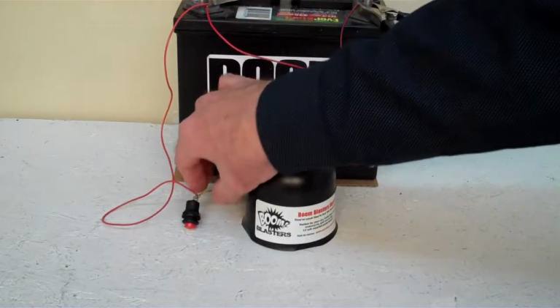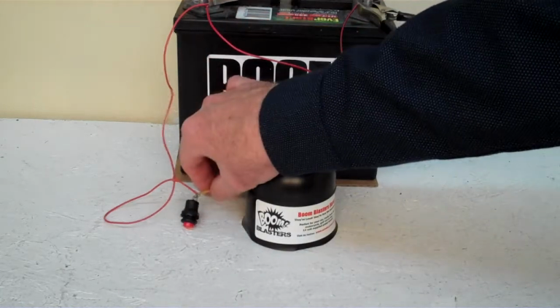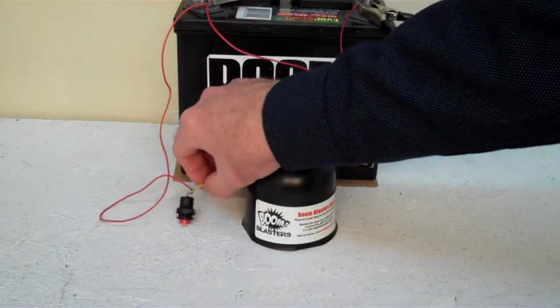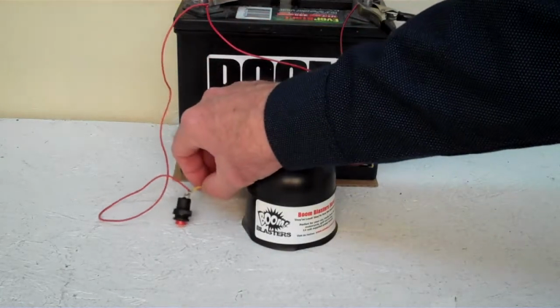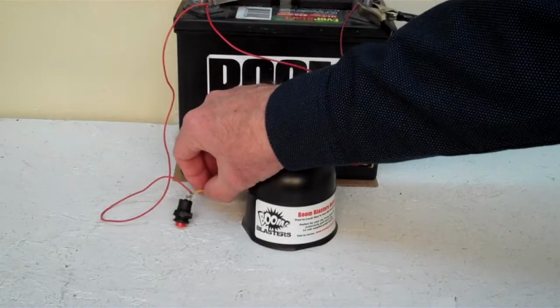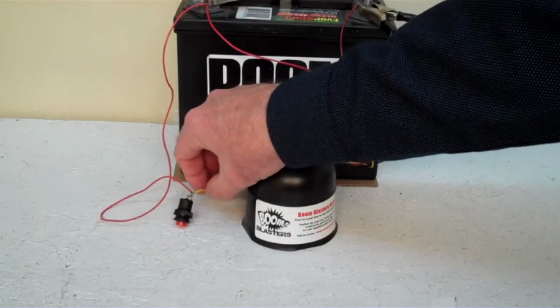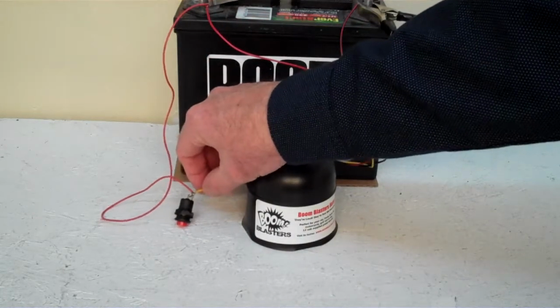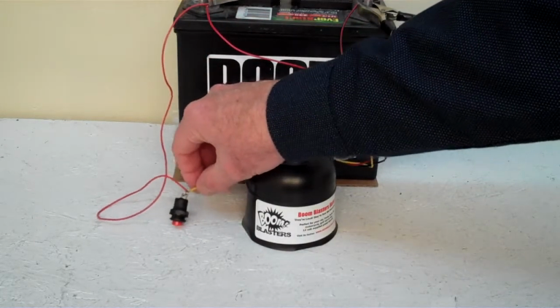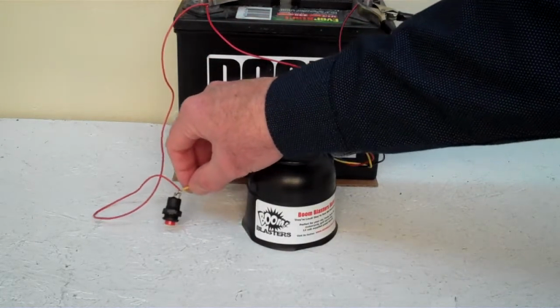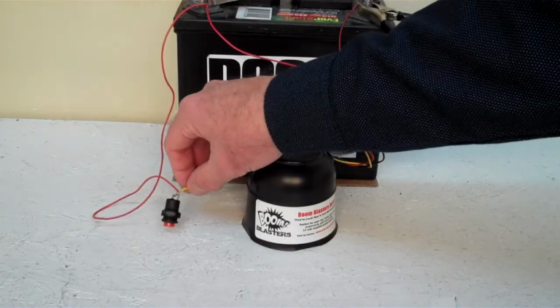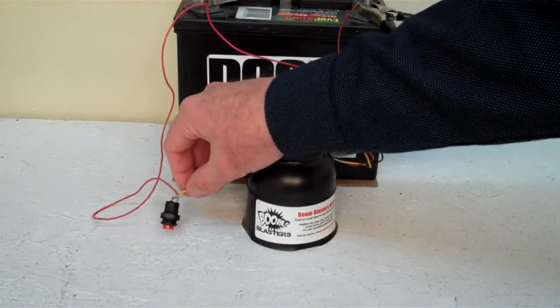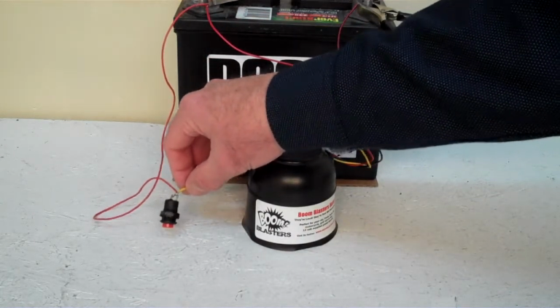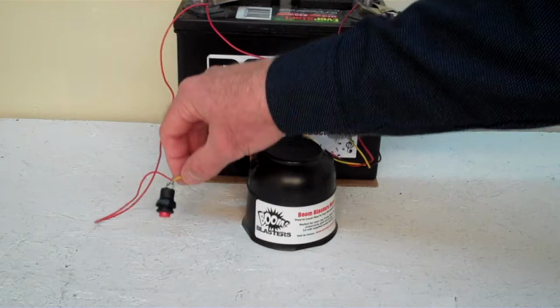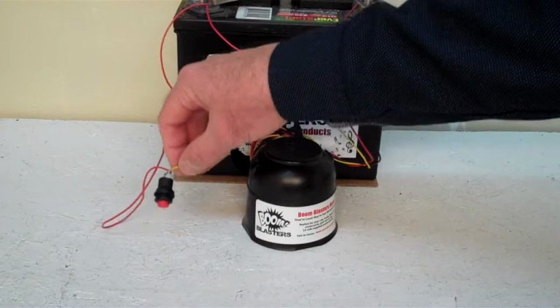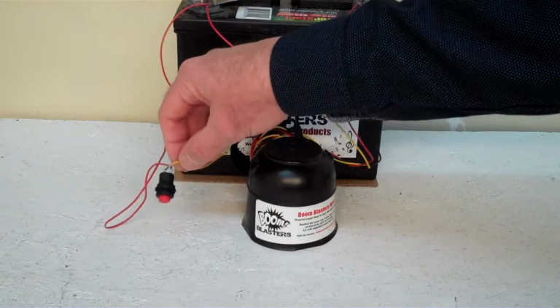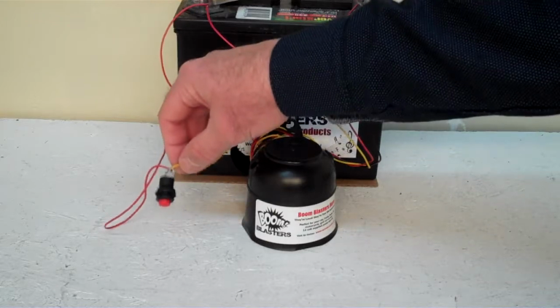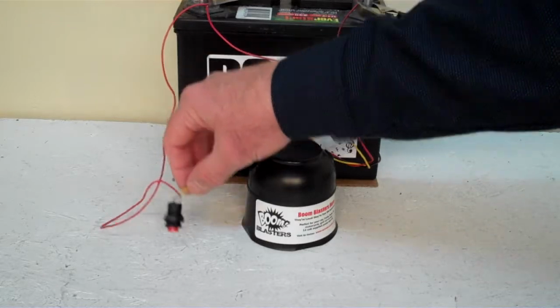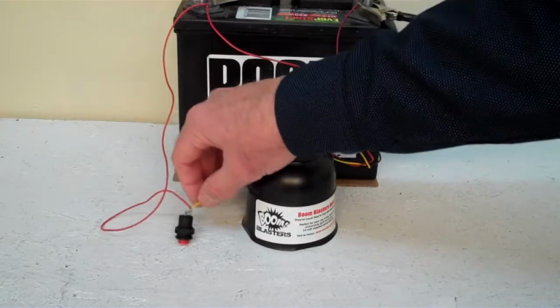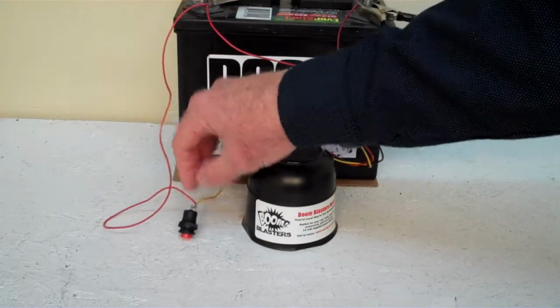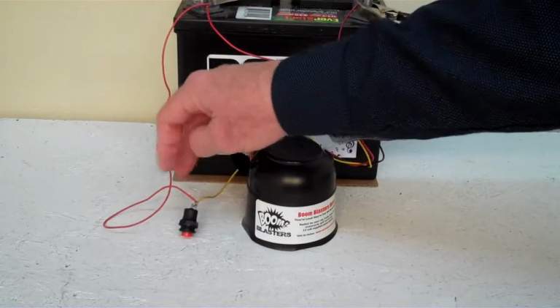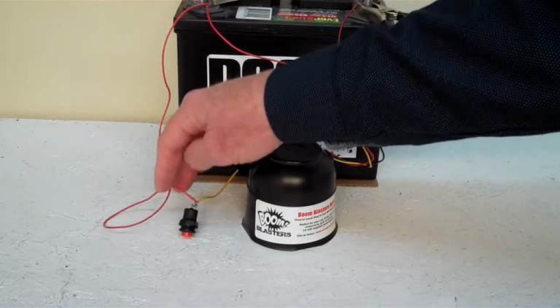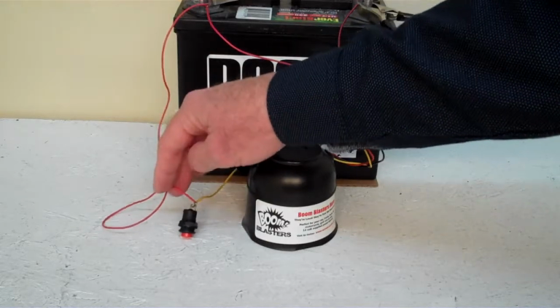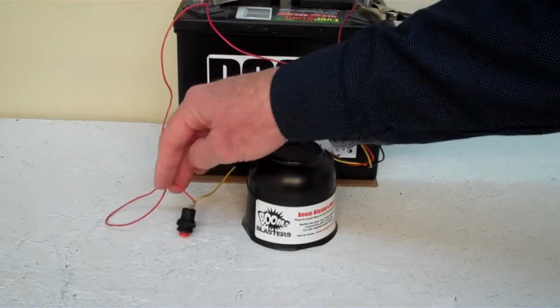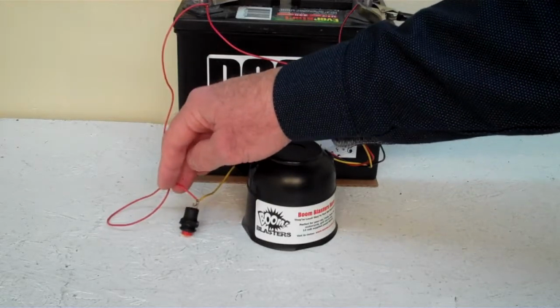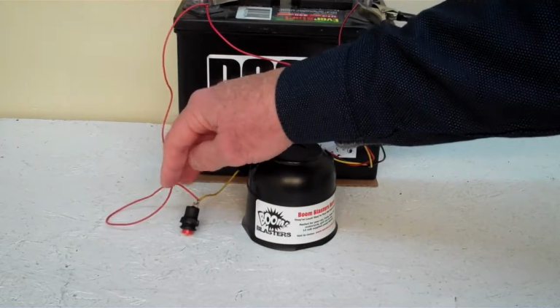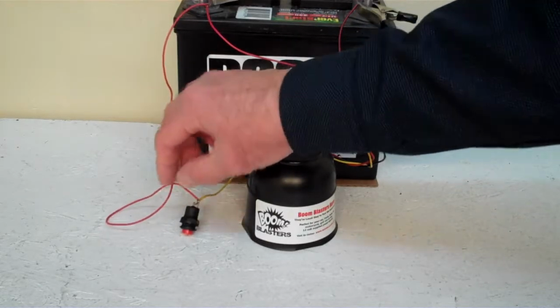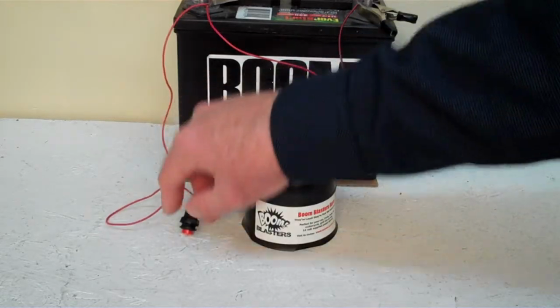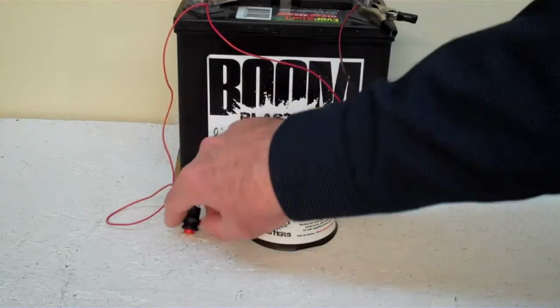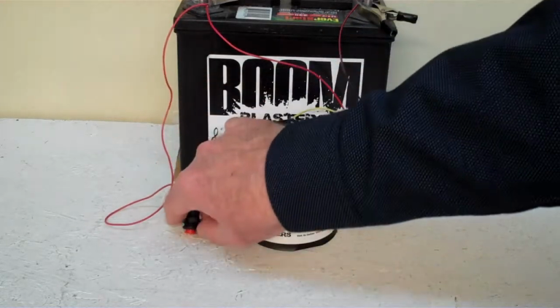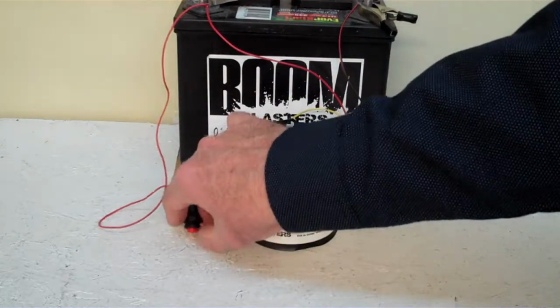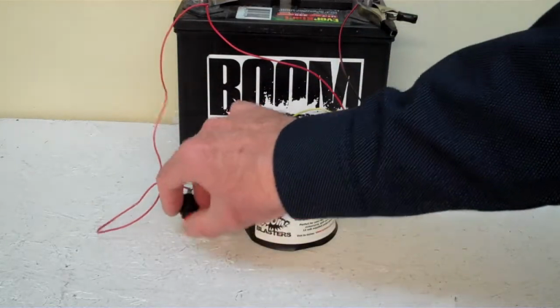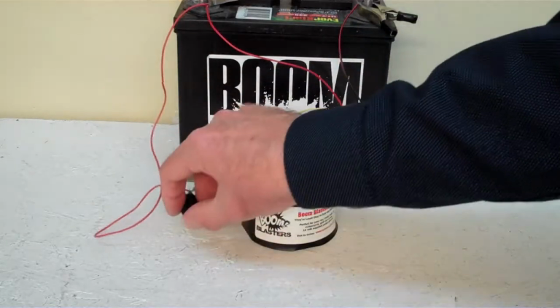The yellow wire from the other side of your horn will go to your button, and then you'll run the hot wire to the other side of the button. Pretty easy.